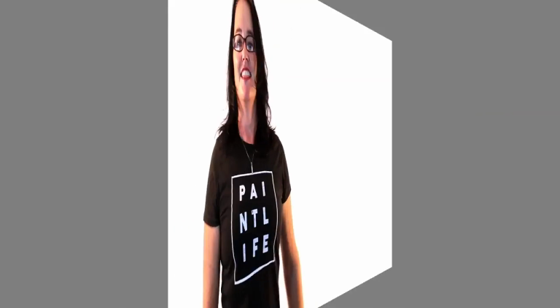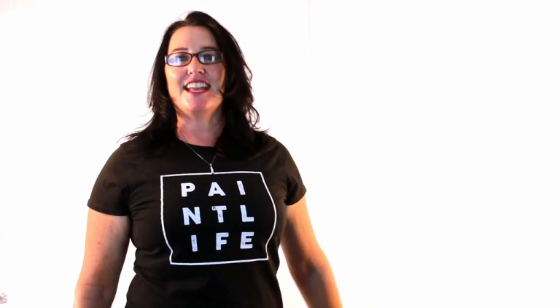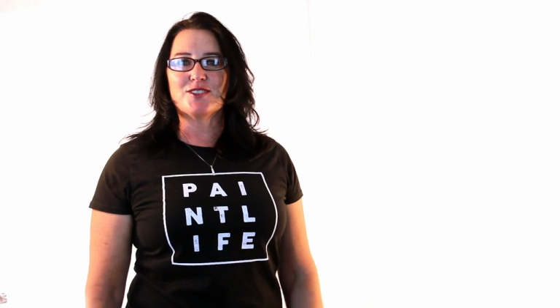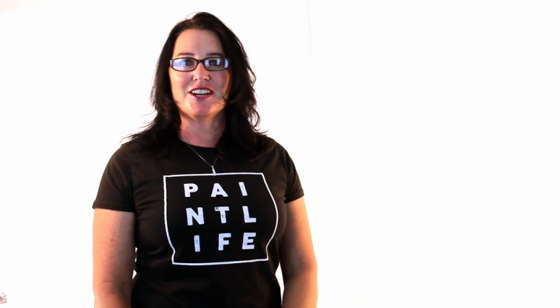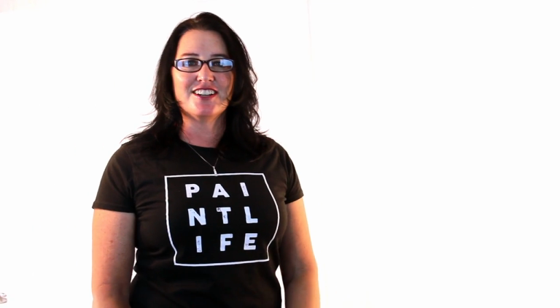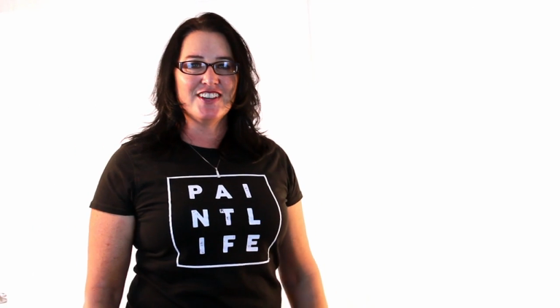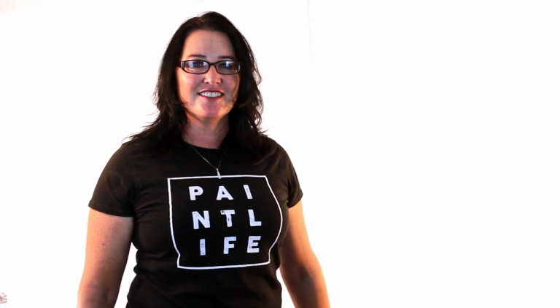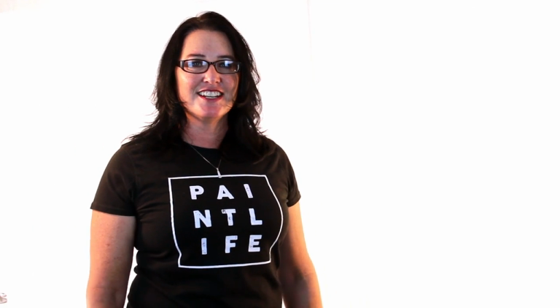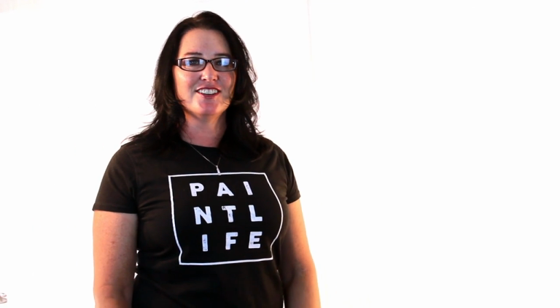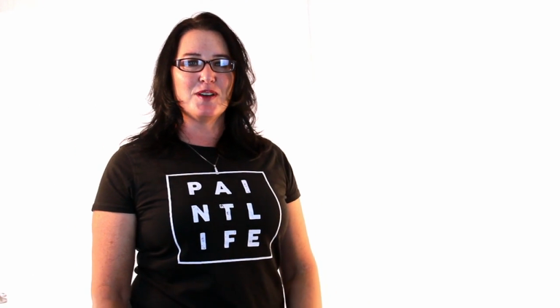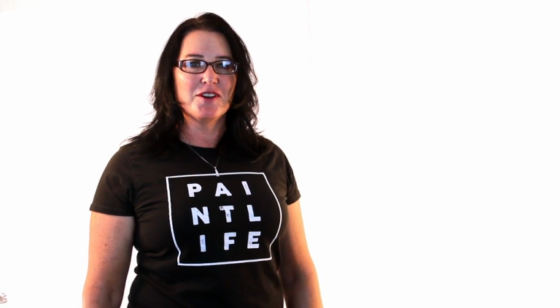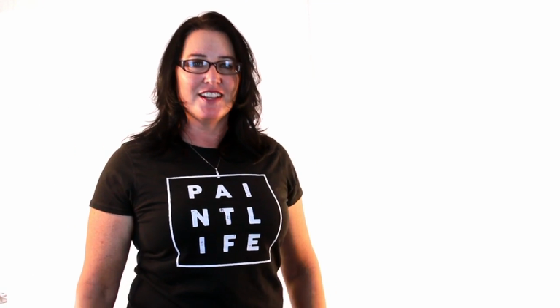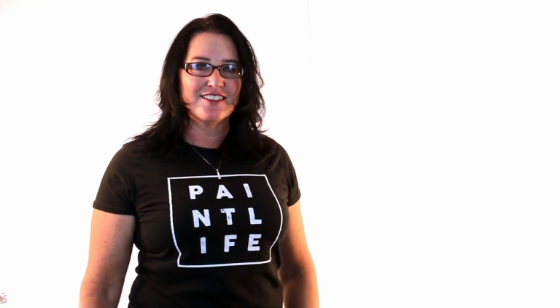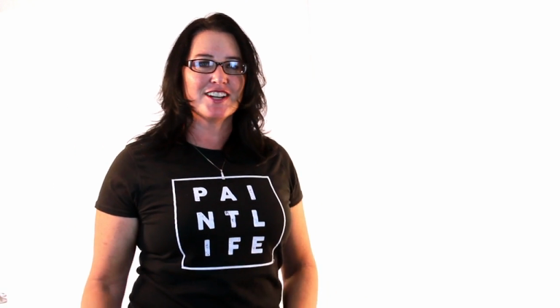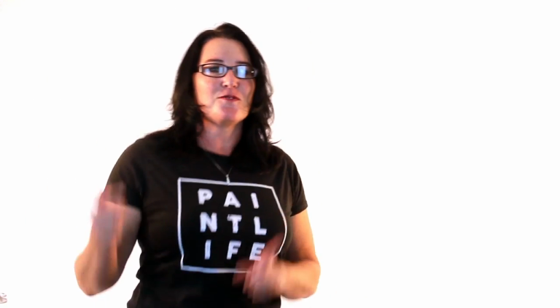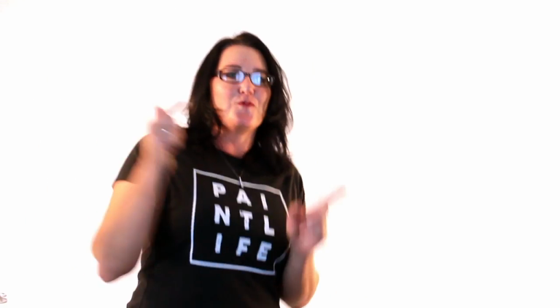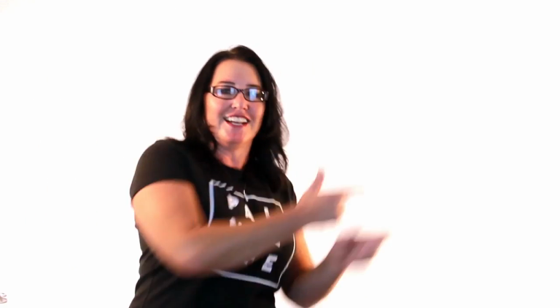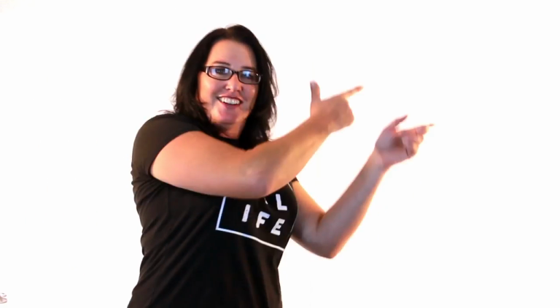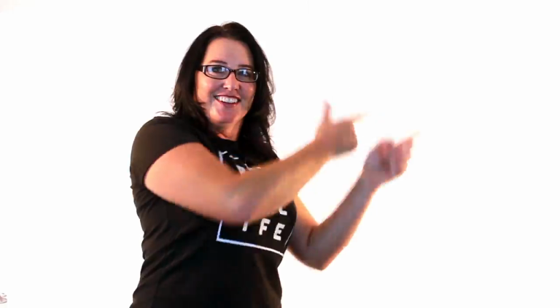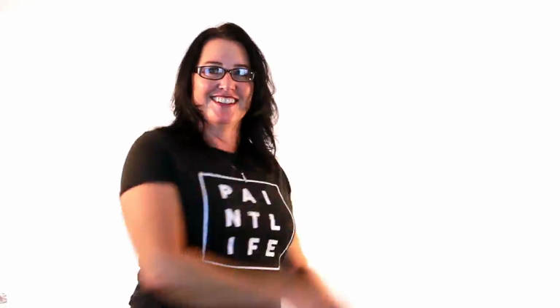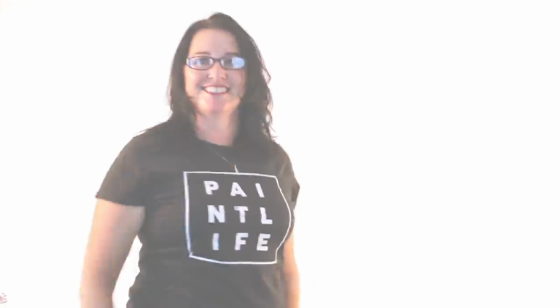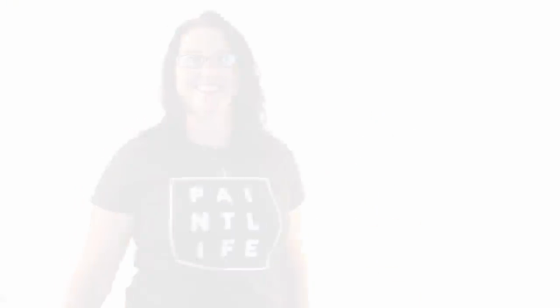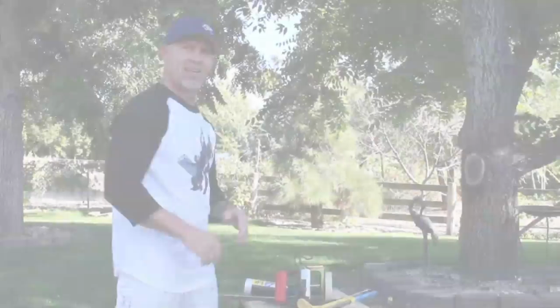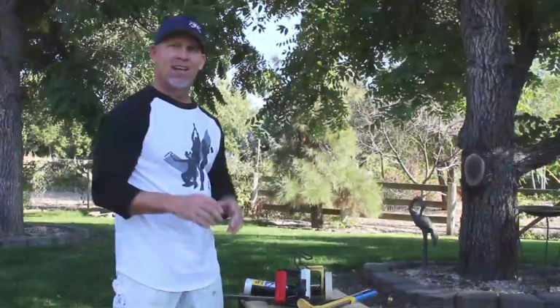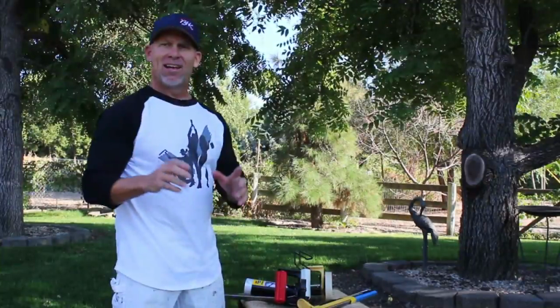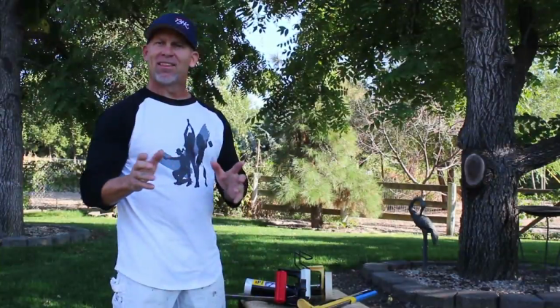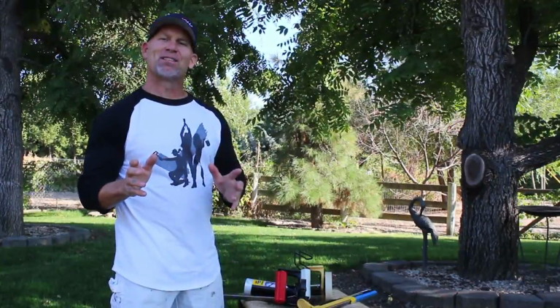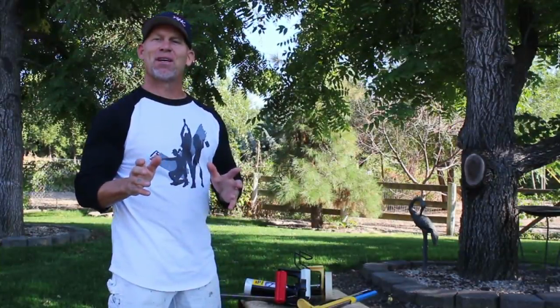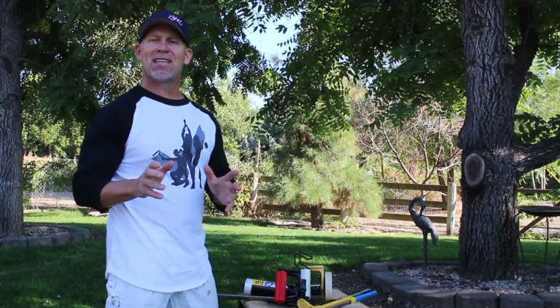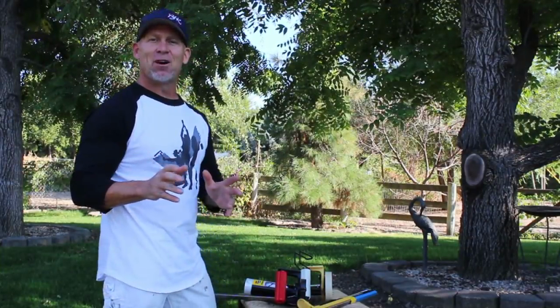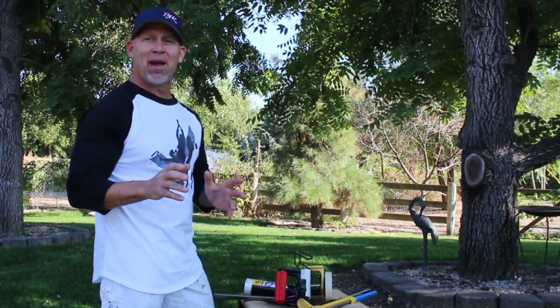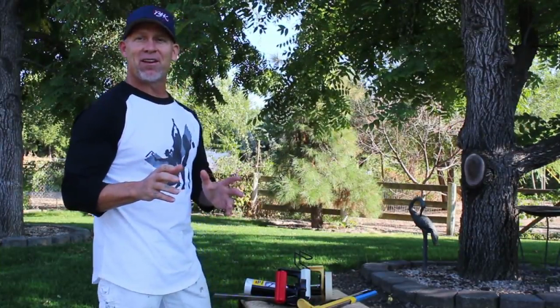Thanks for watching our videos, and here's one more video to watch right here. This is Chris, the Idaho Painter.